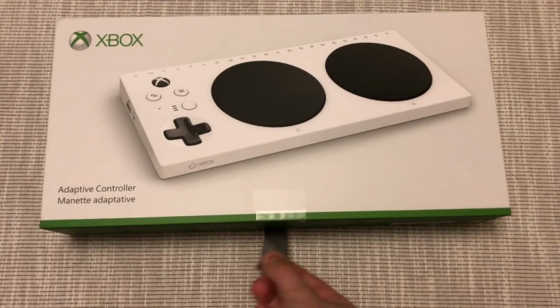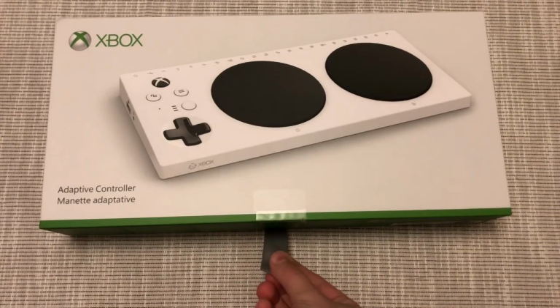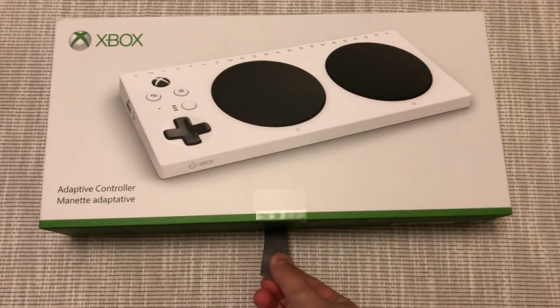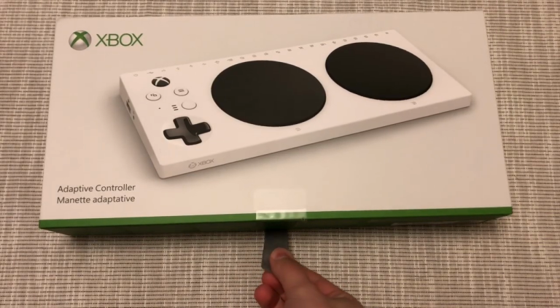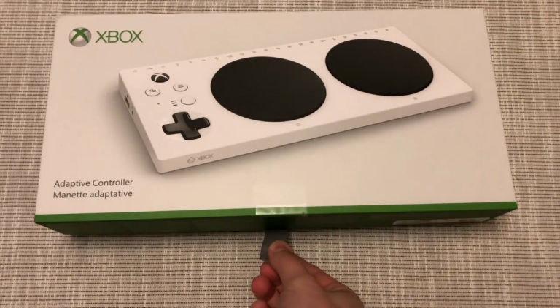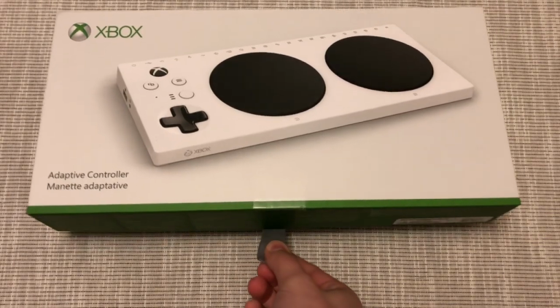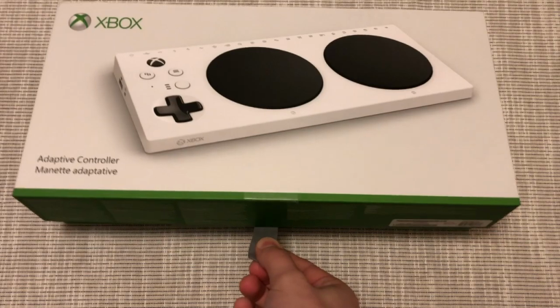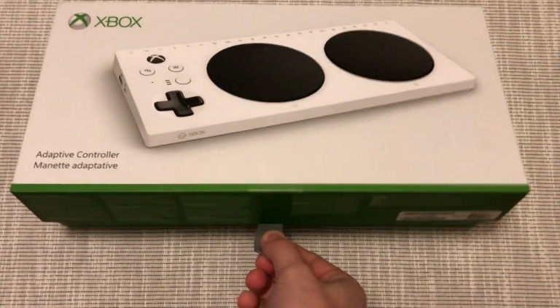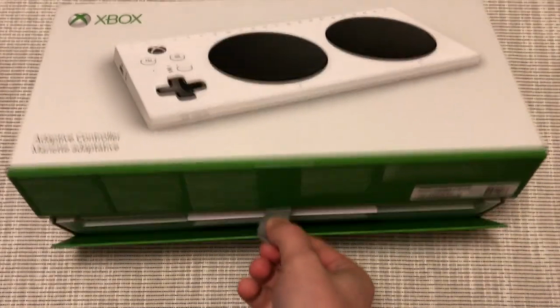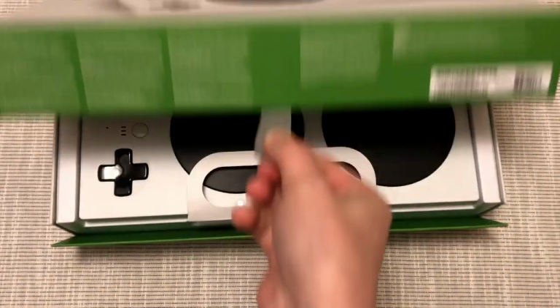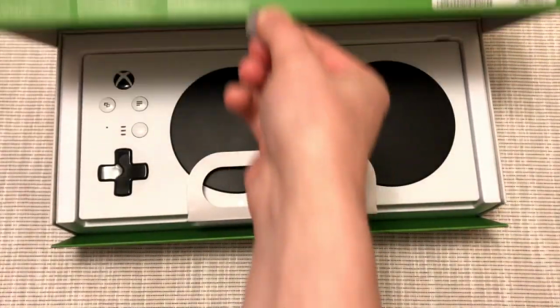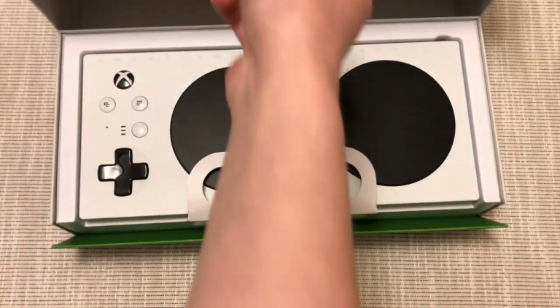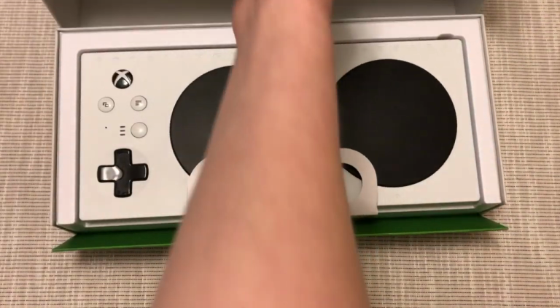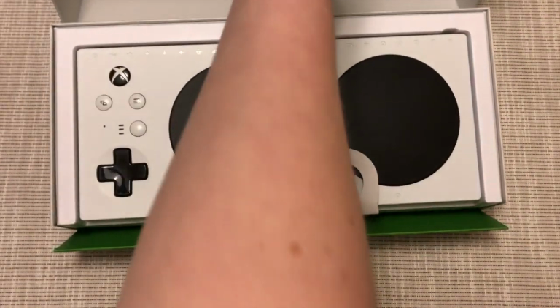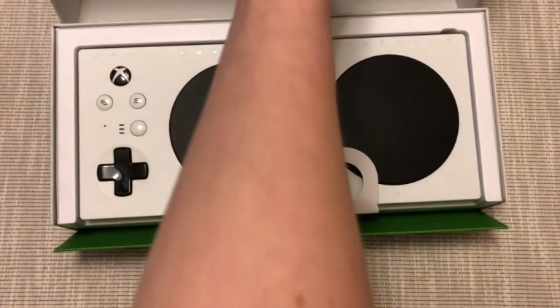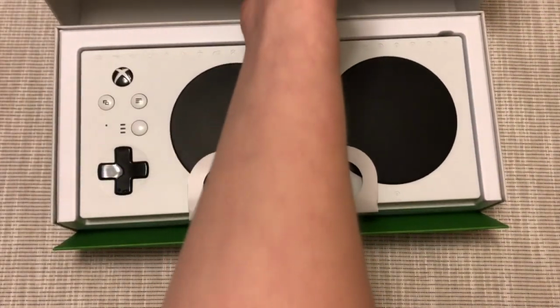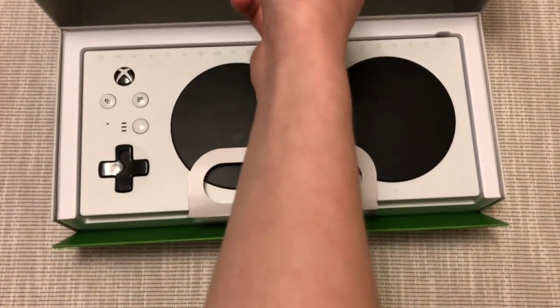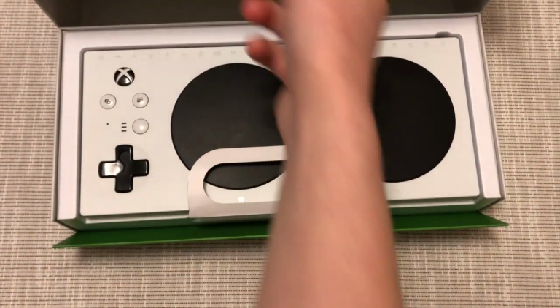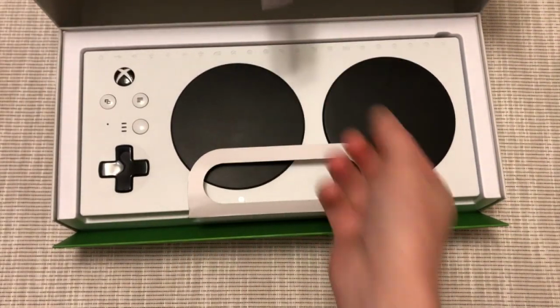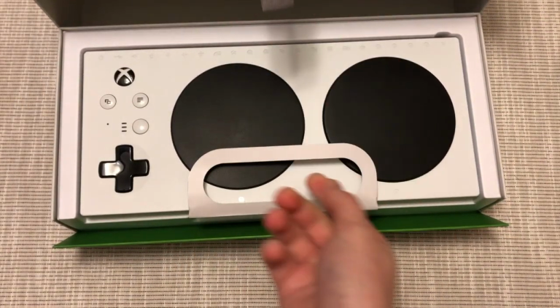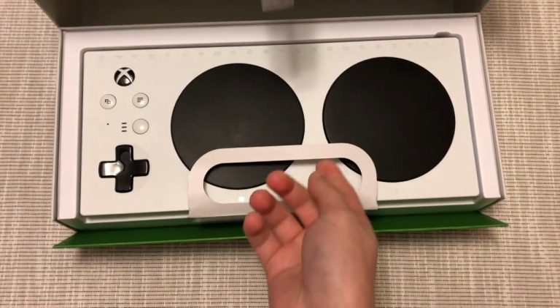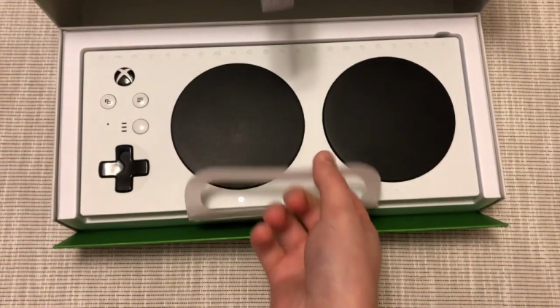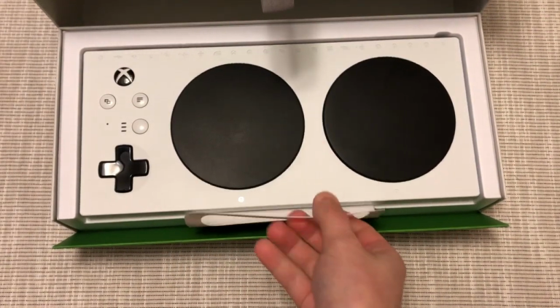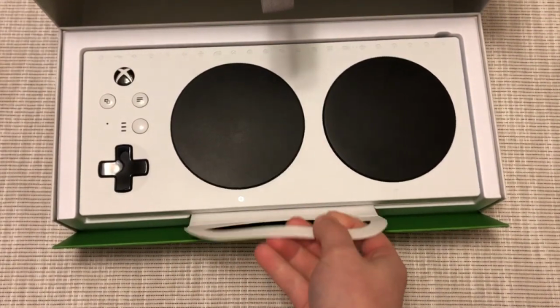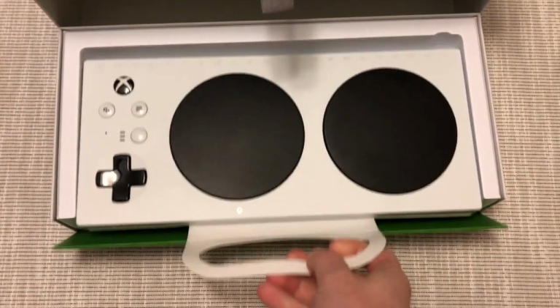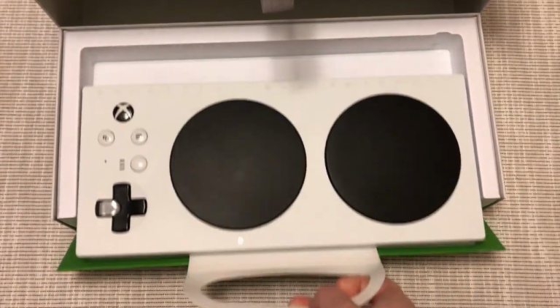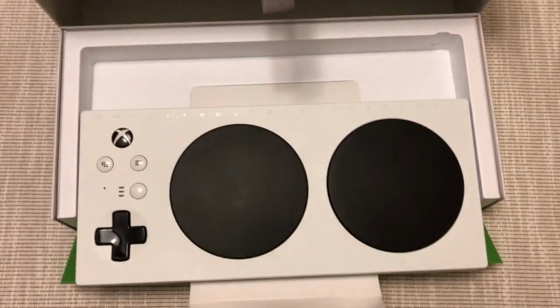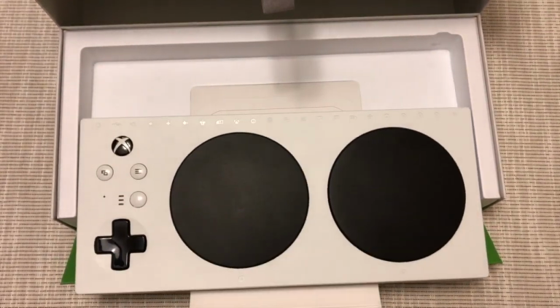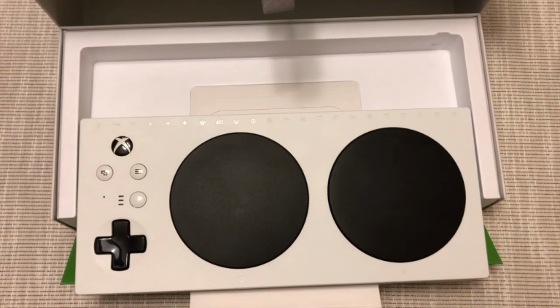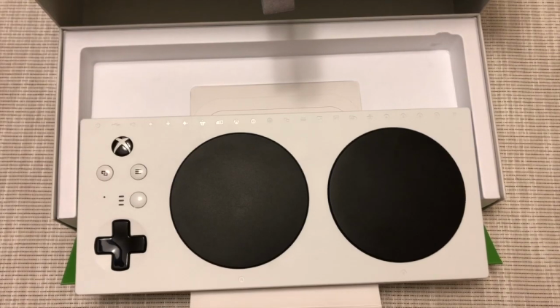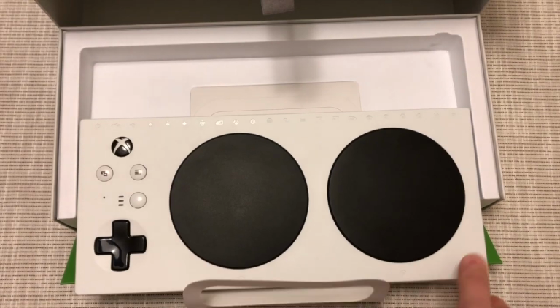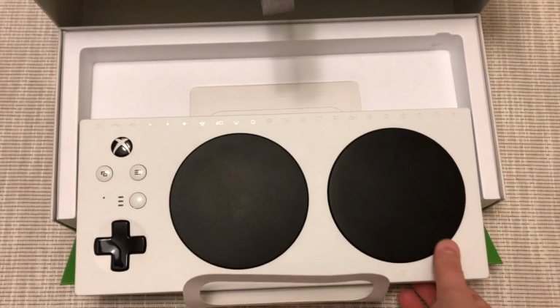To begin, it comes packaged with loops, tabs, and dividers, making it possible to open with one hand or limited by motor skills.